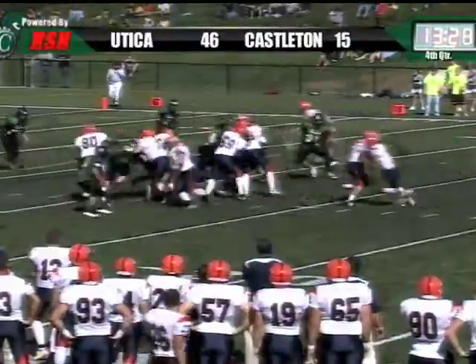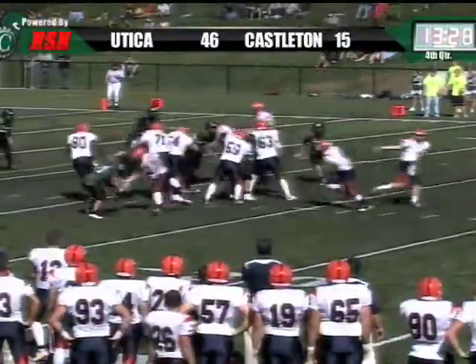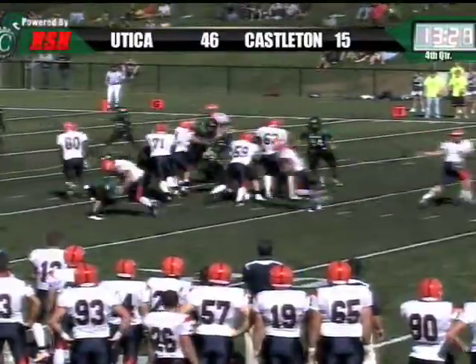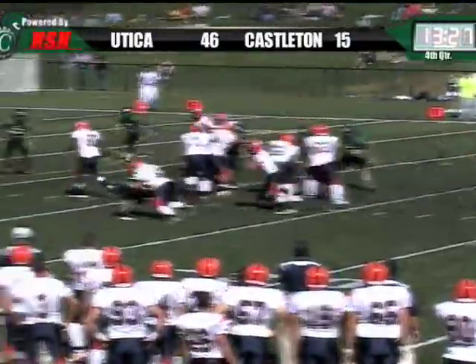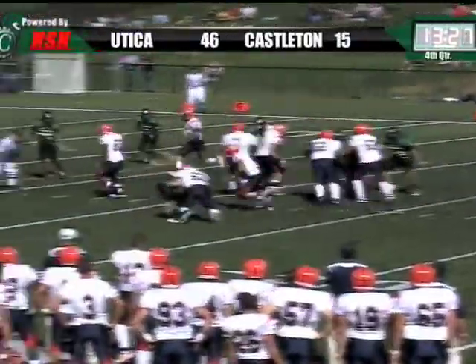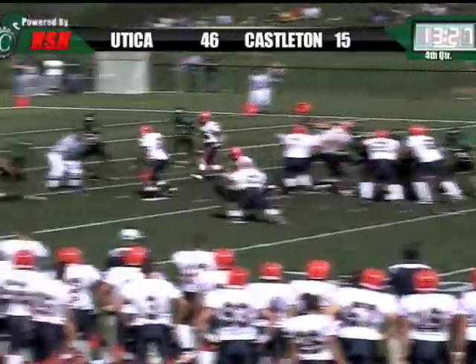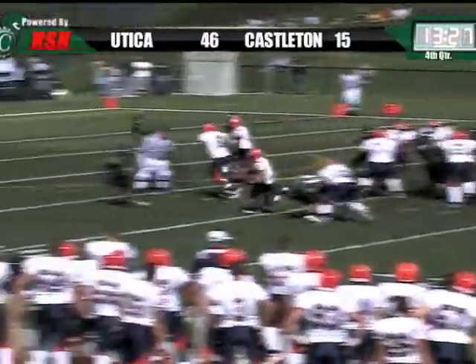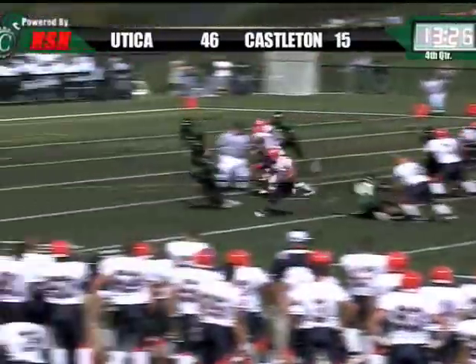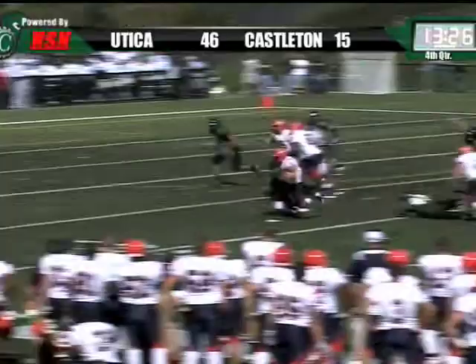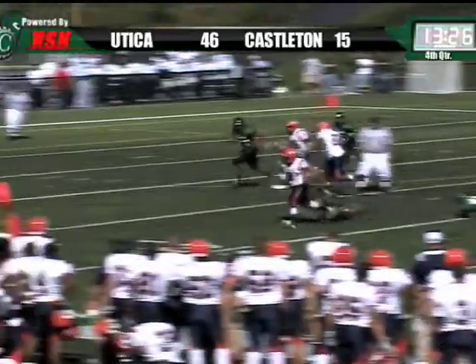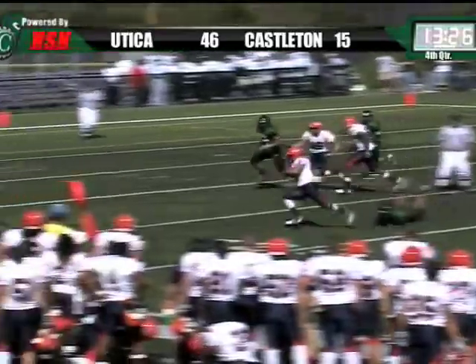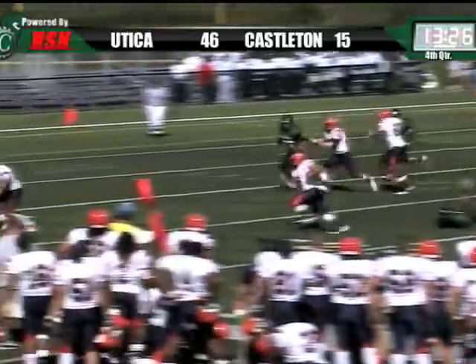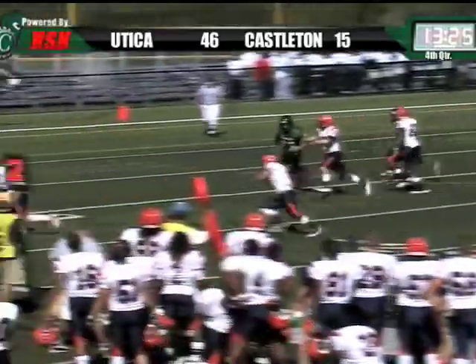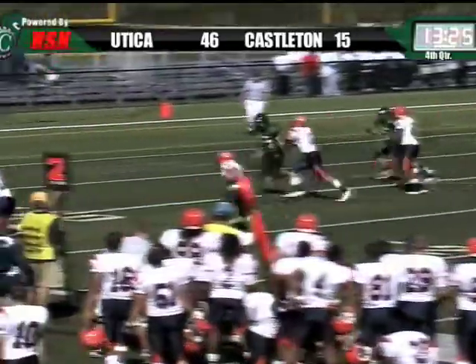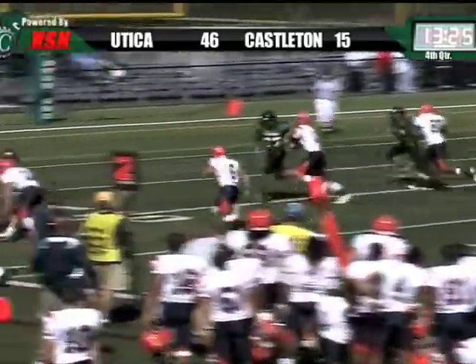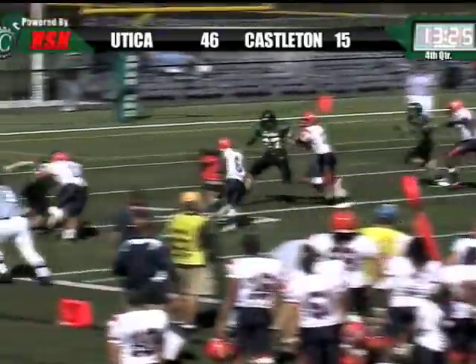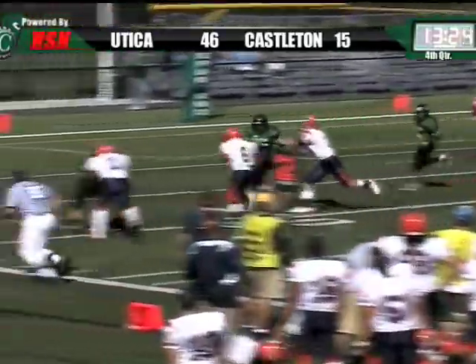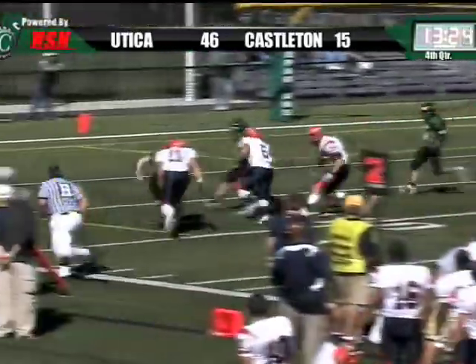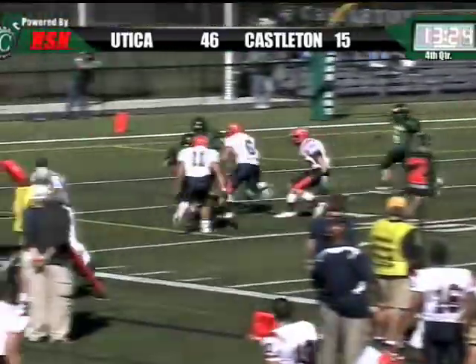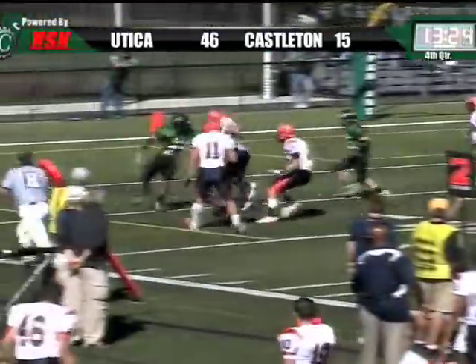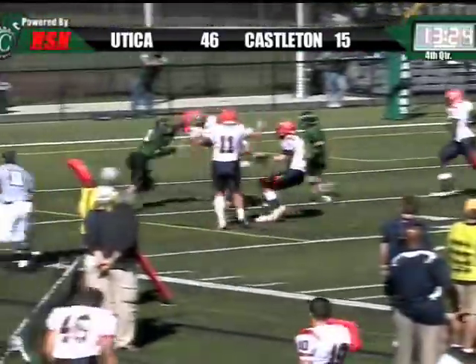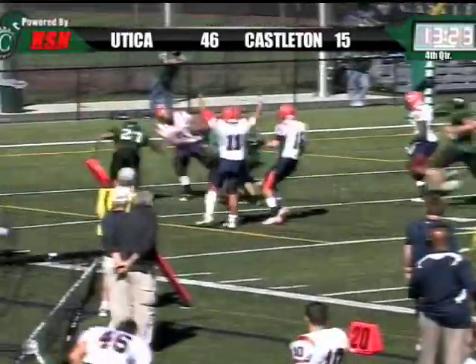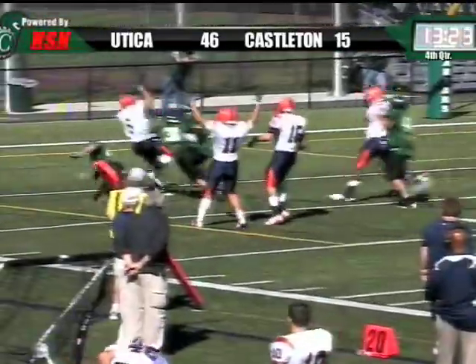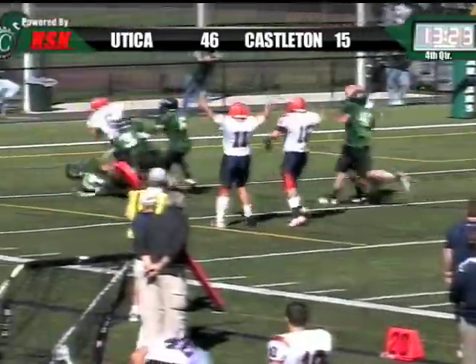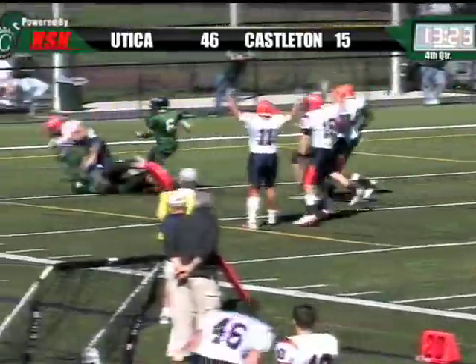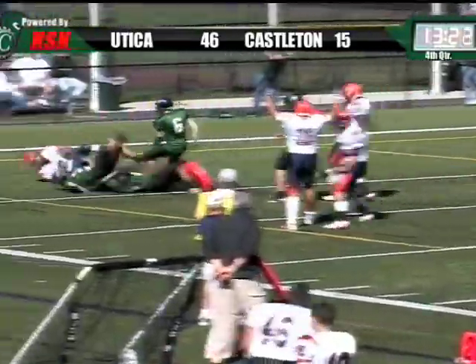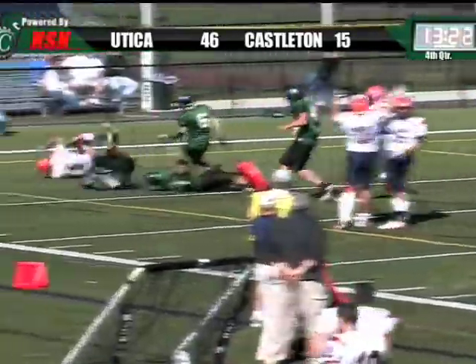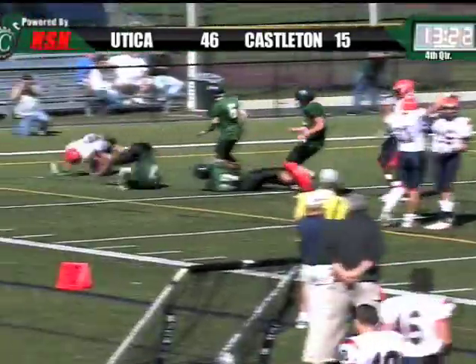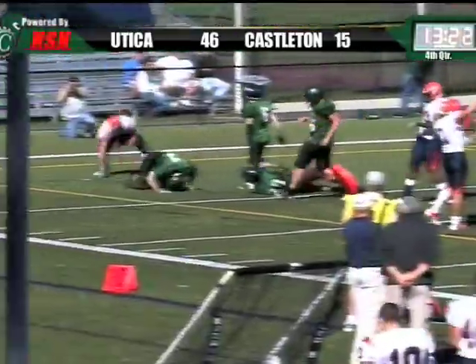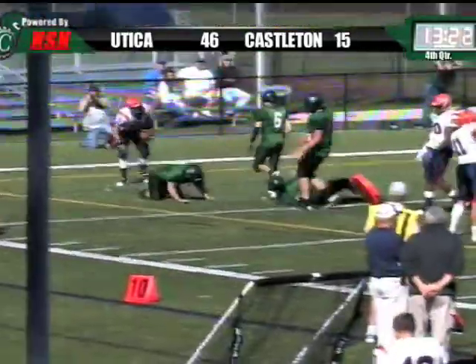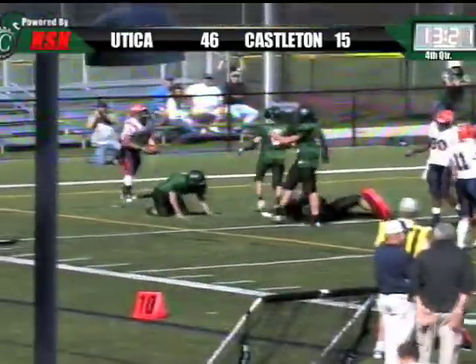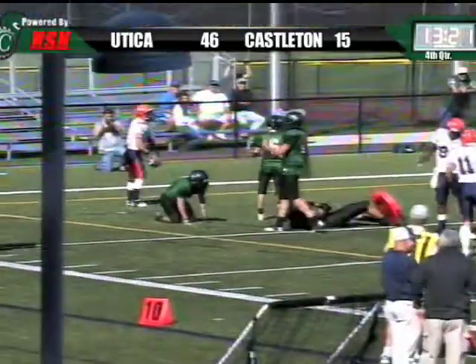Pociccio is wide to the right. They're going to go to Jones again. Here he goes. 15 to the 10 to the 5. Spins into the end zone. Touchdown.